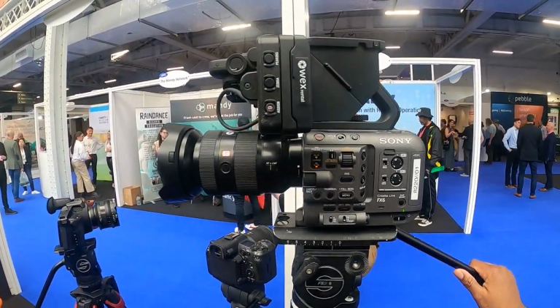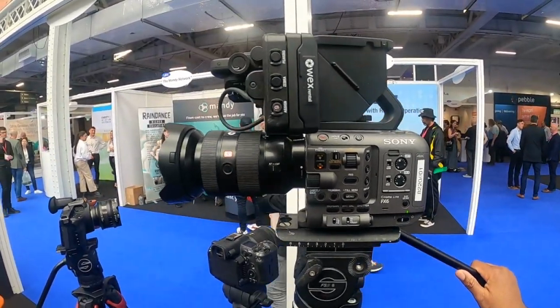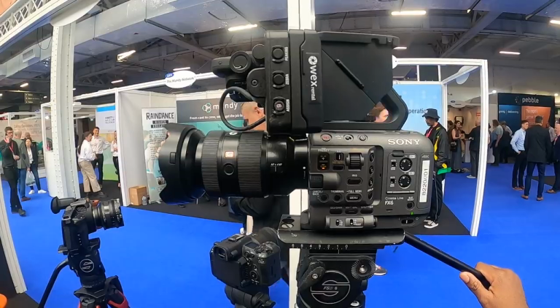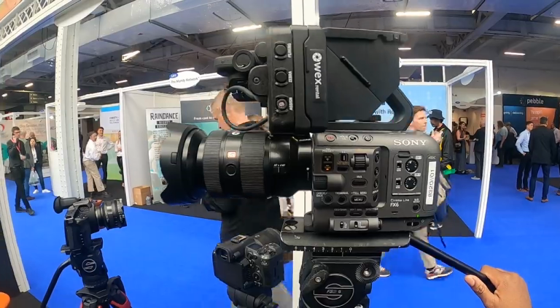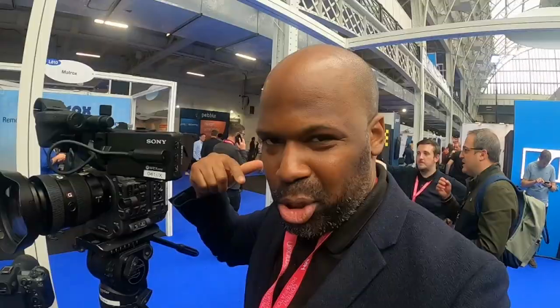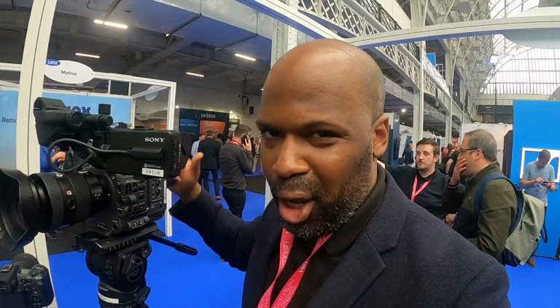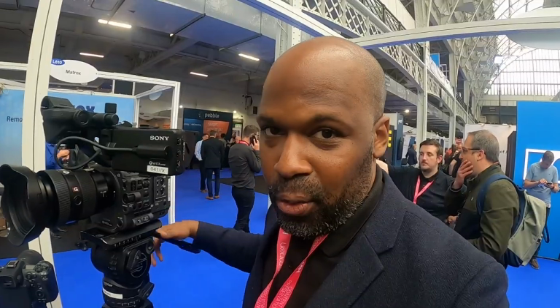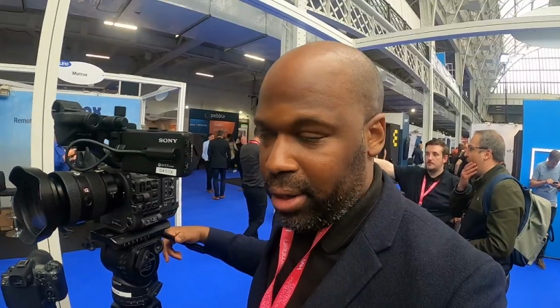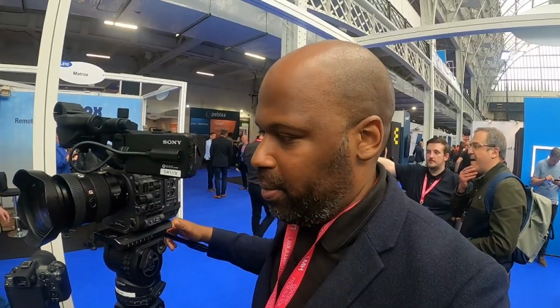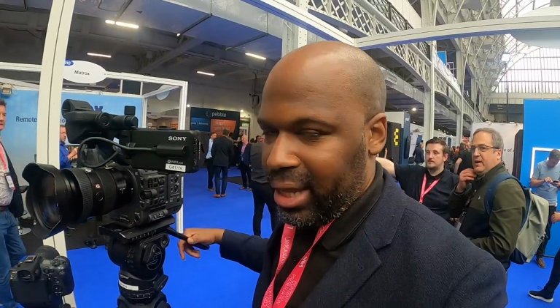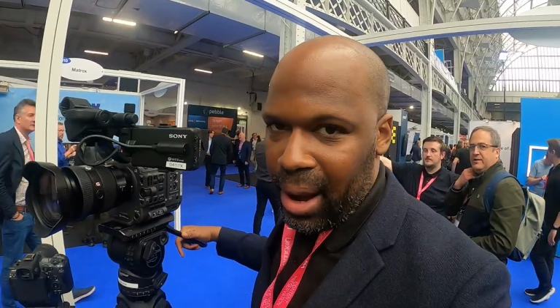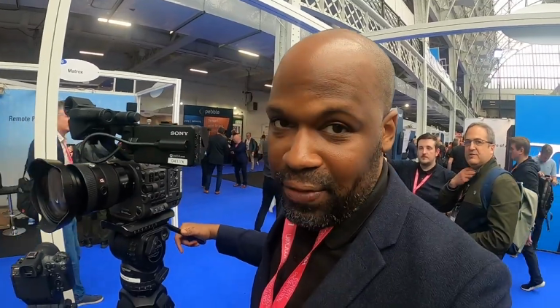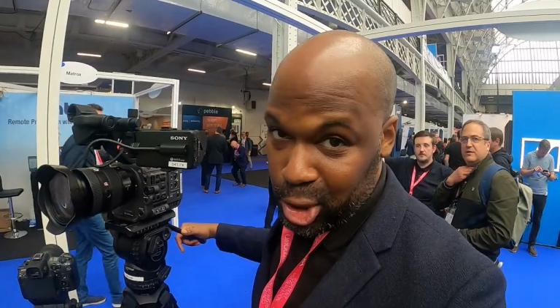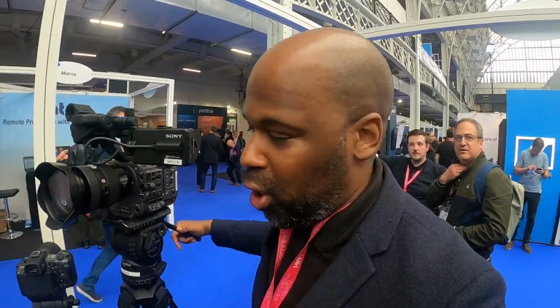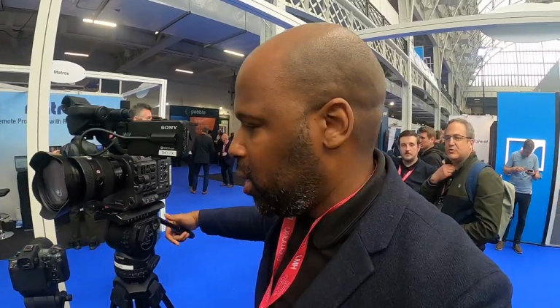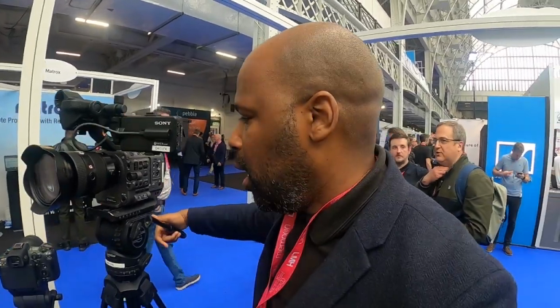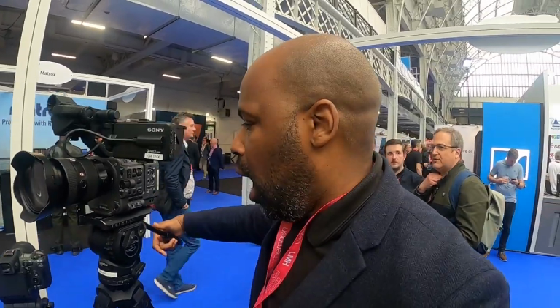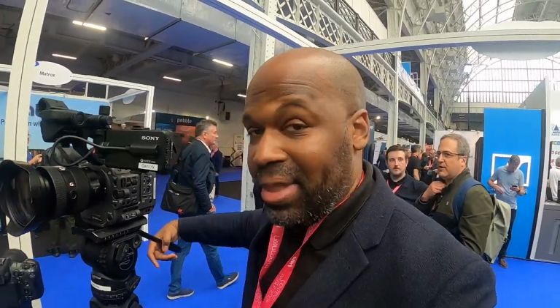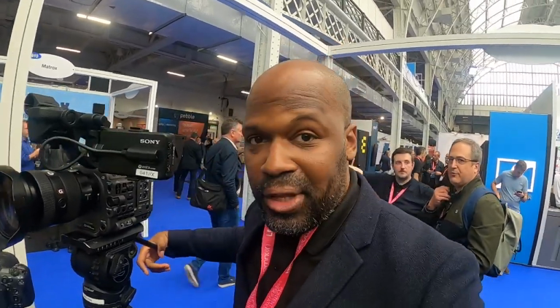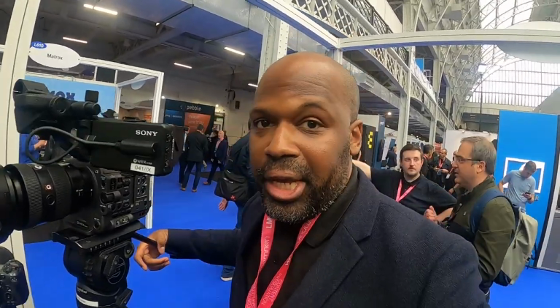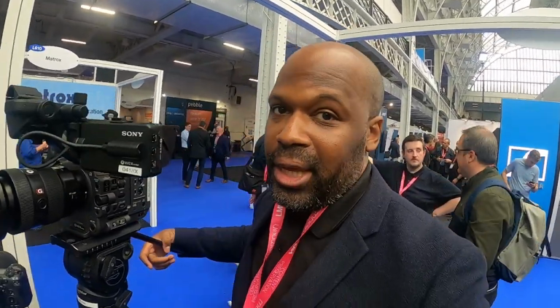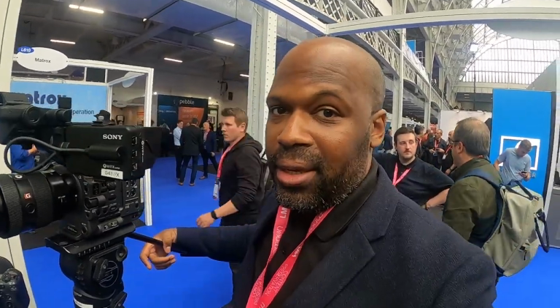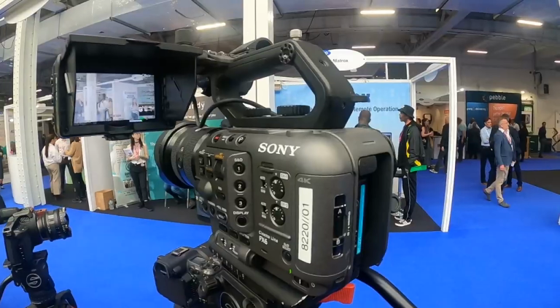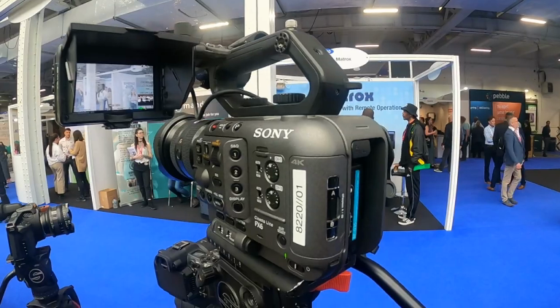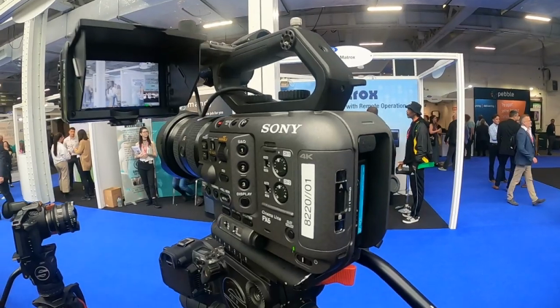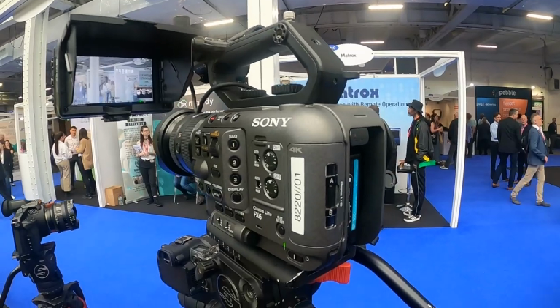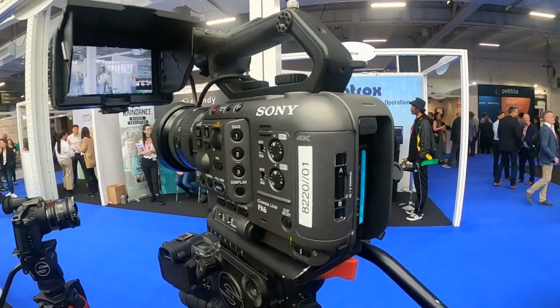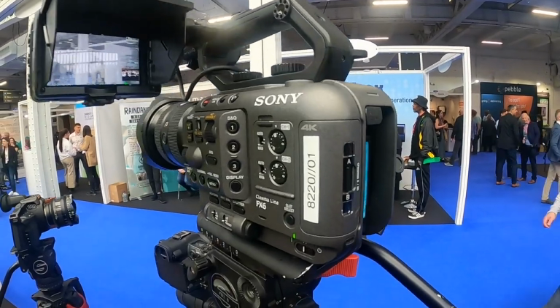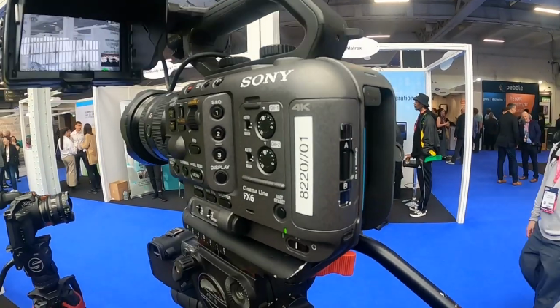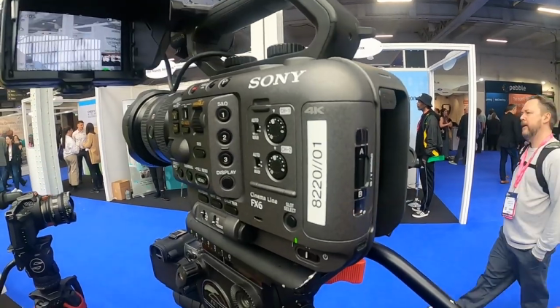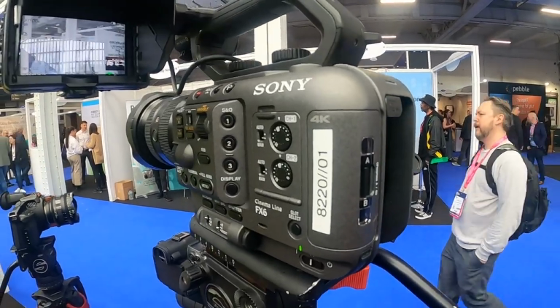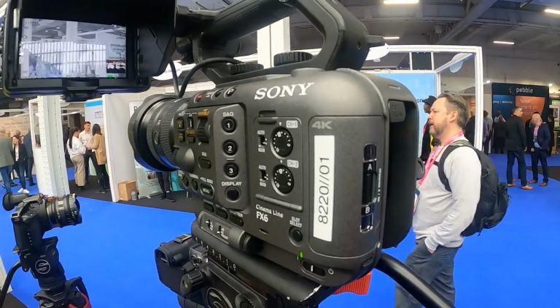I'll leave a link in the description below for where to get the camera if it's in stock. I'm definitely going to get my hands on it. Beautiful piece of gear.